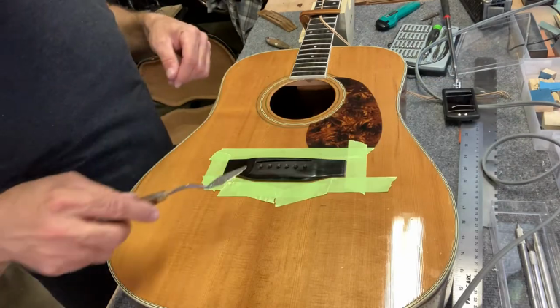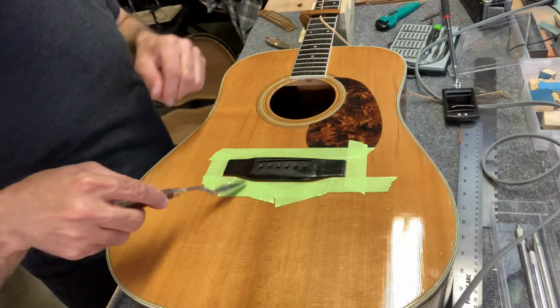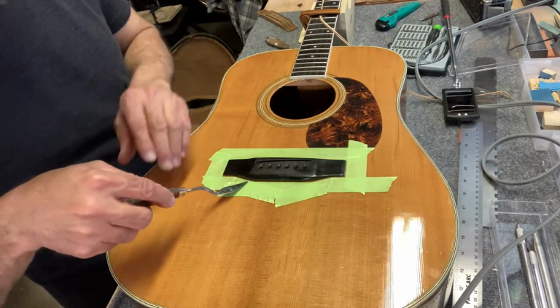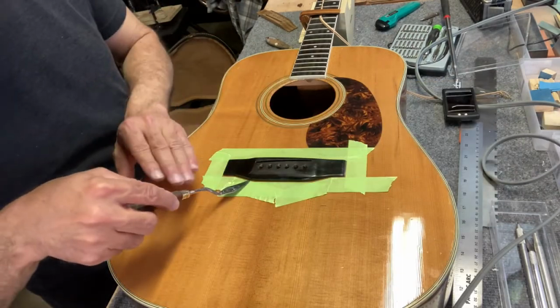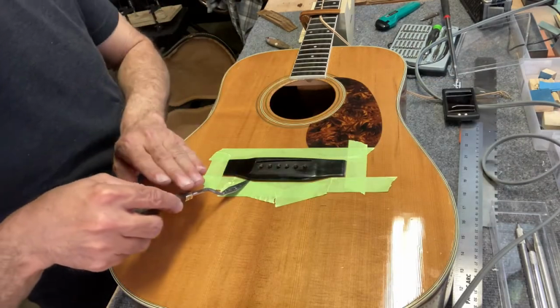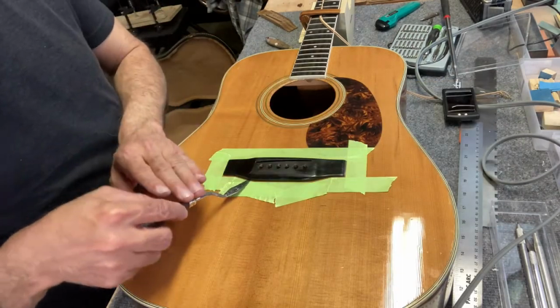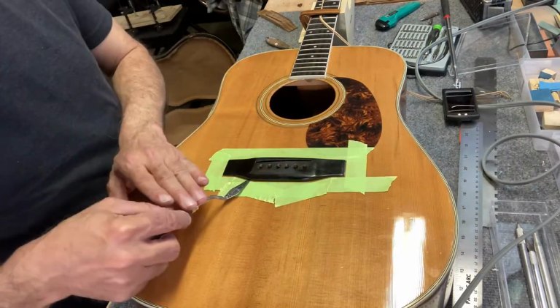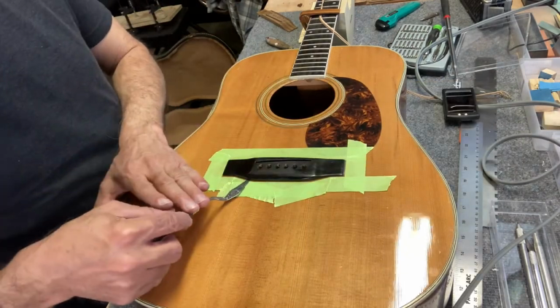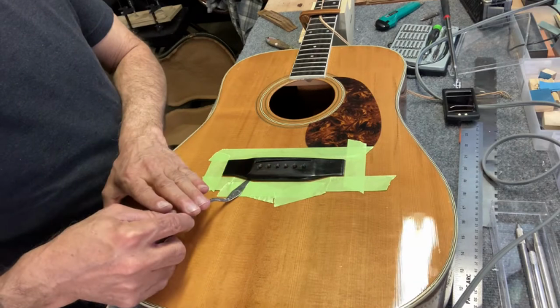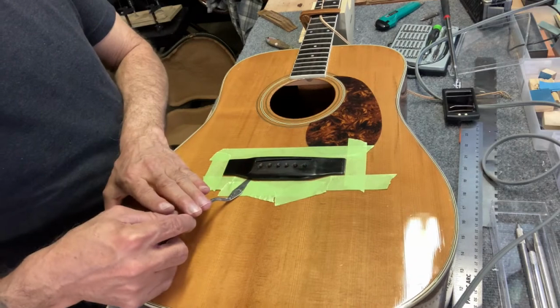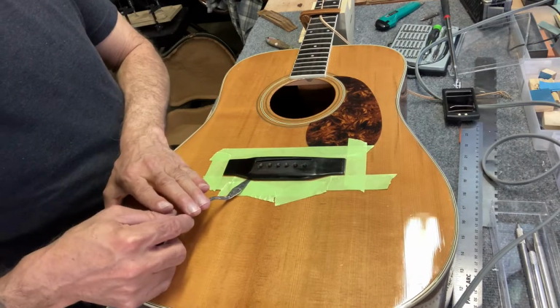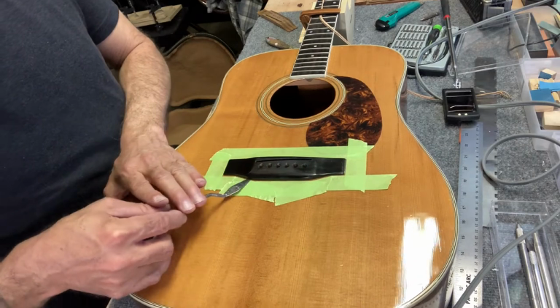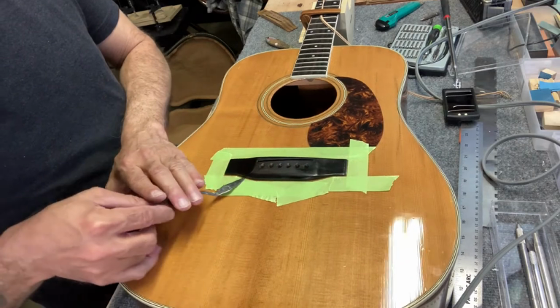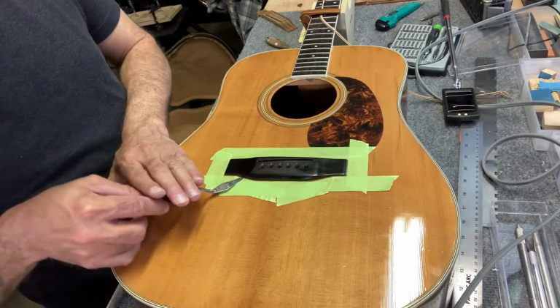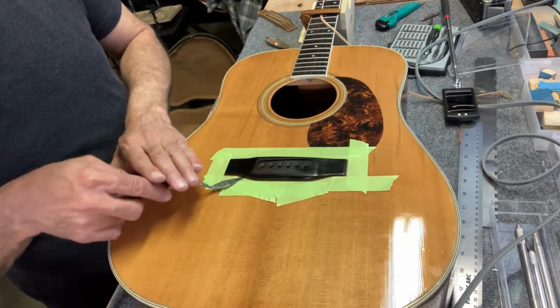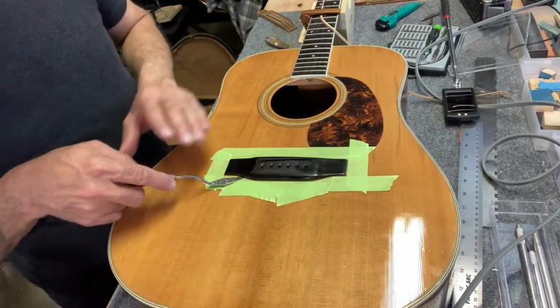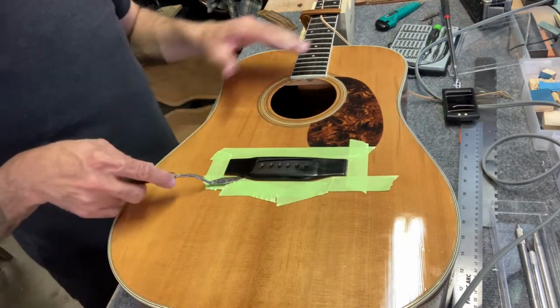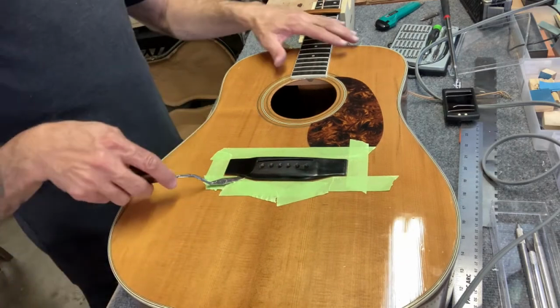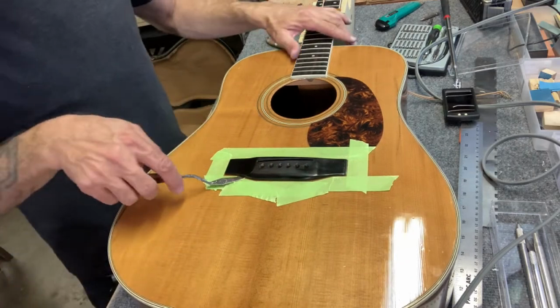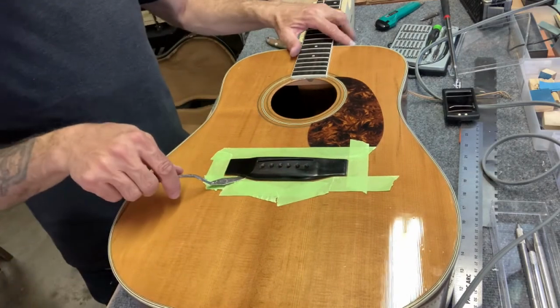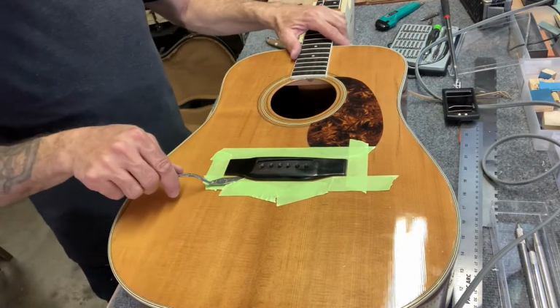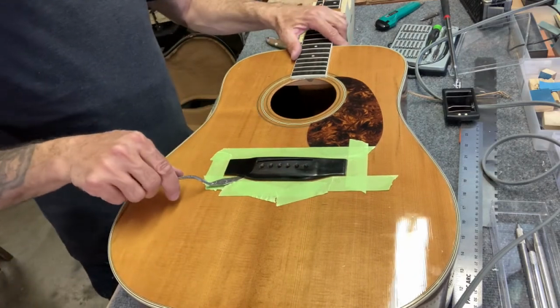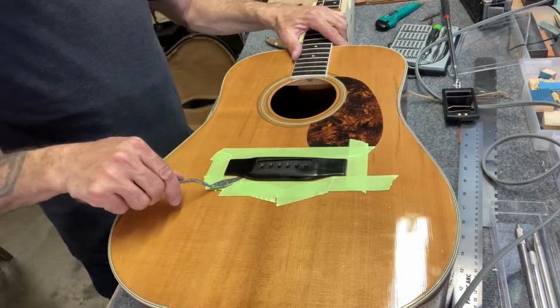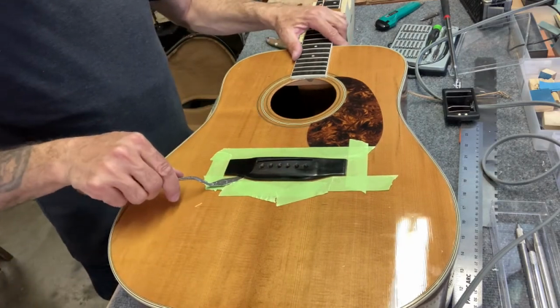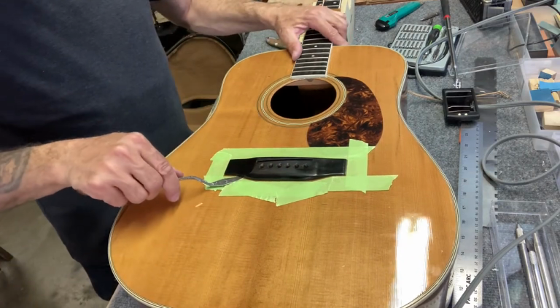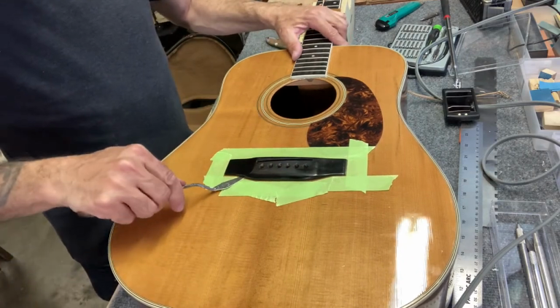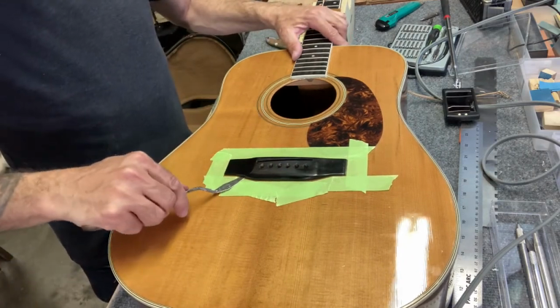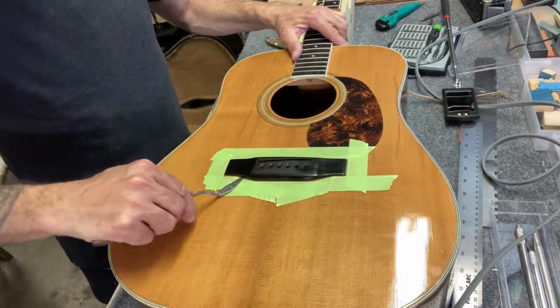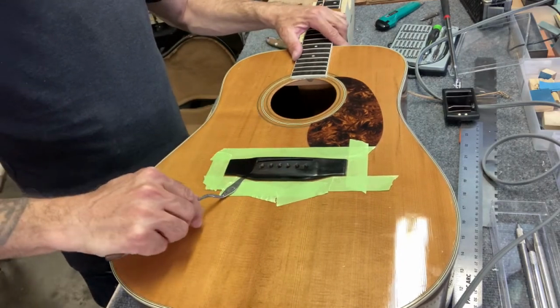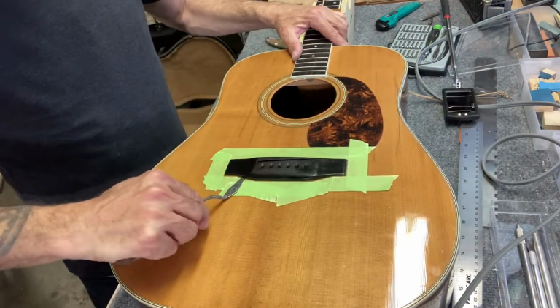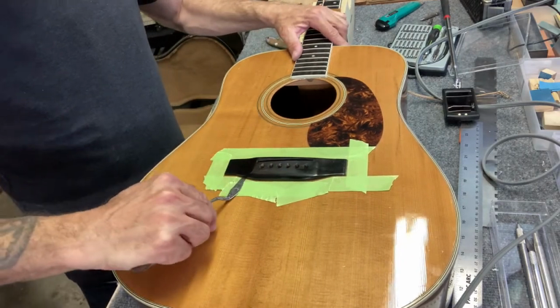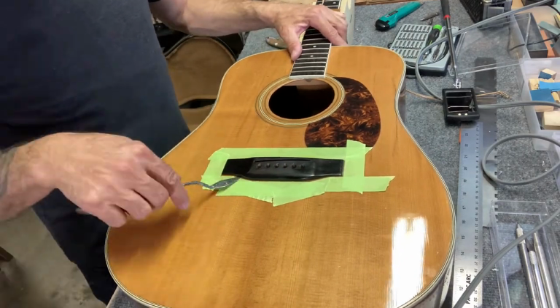Now I'm just going to work a blade or two under this until I can get it to come off.